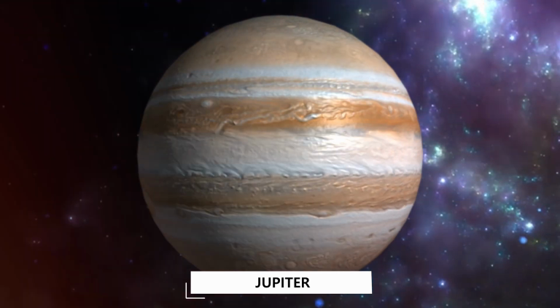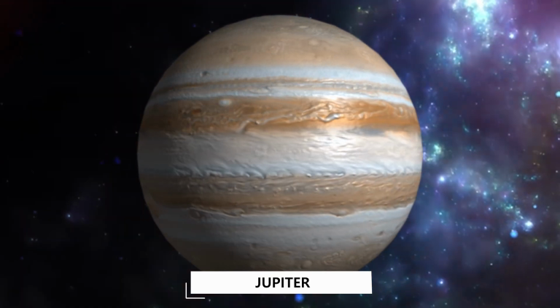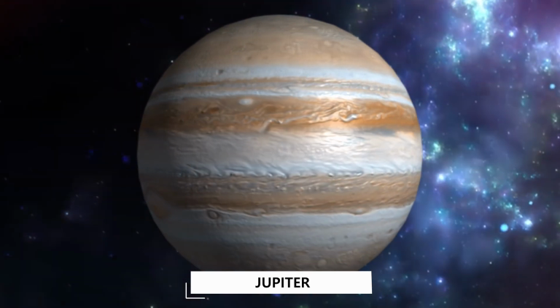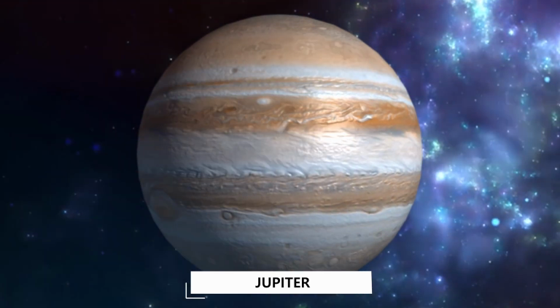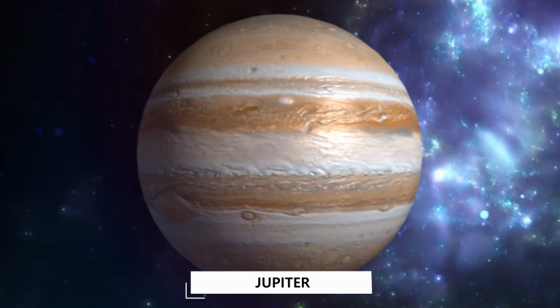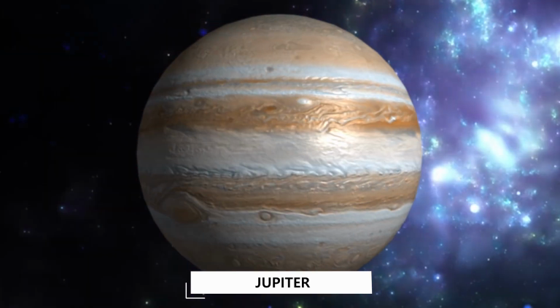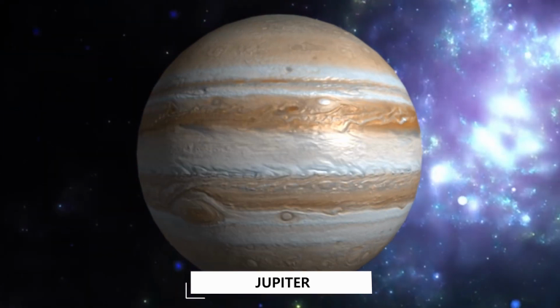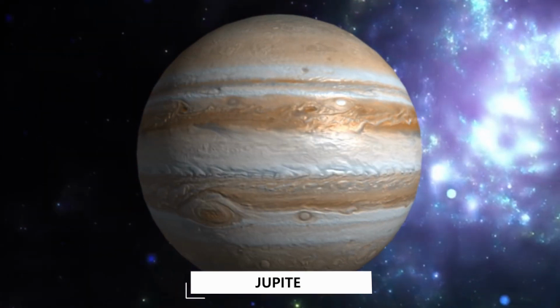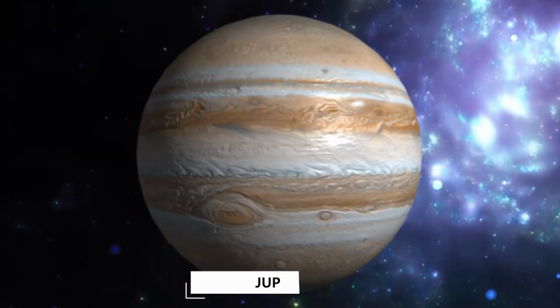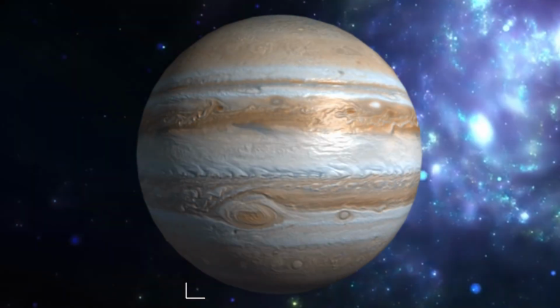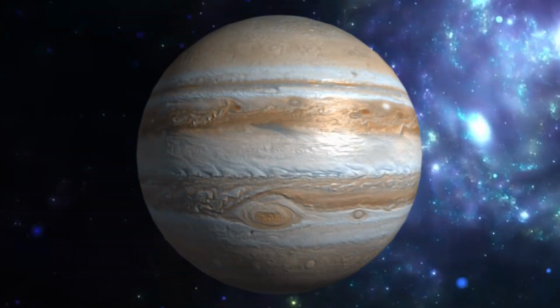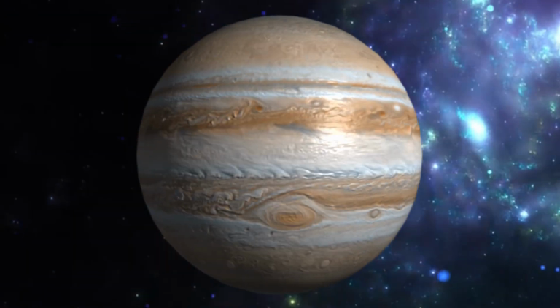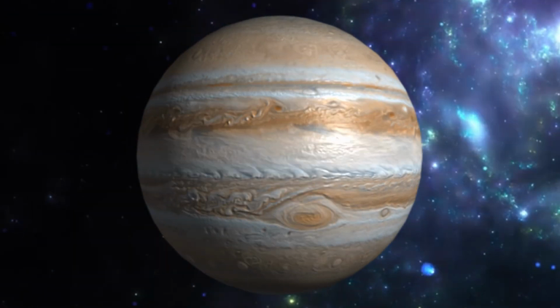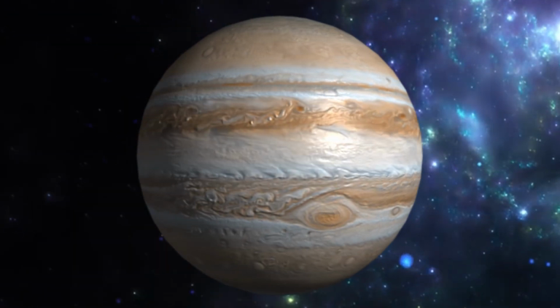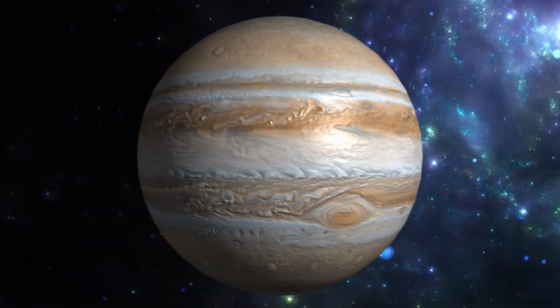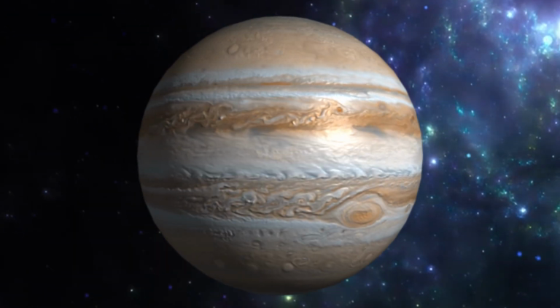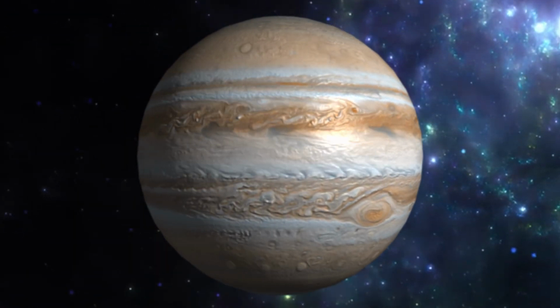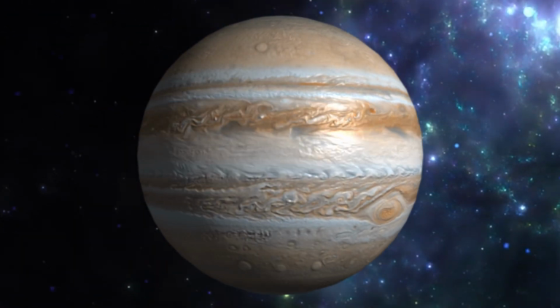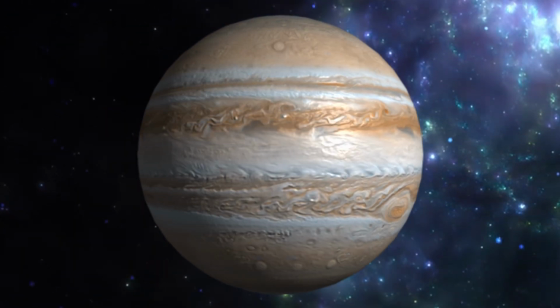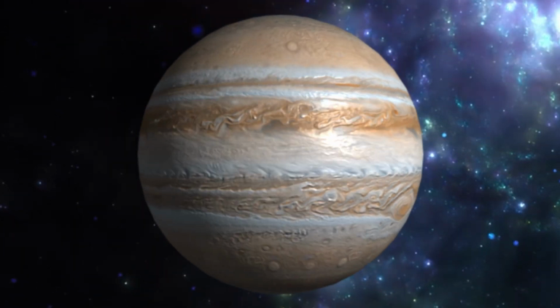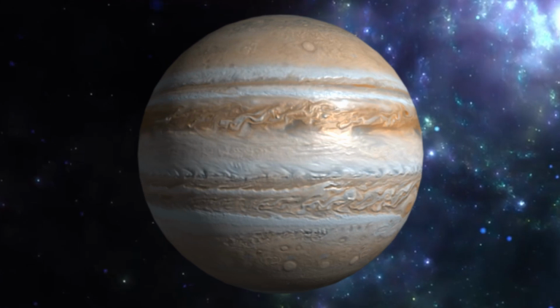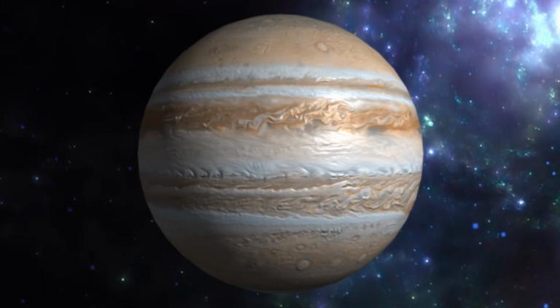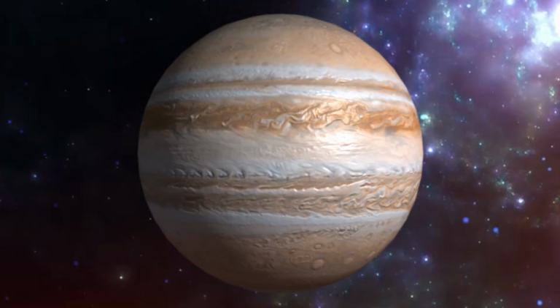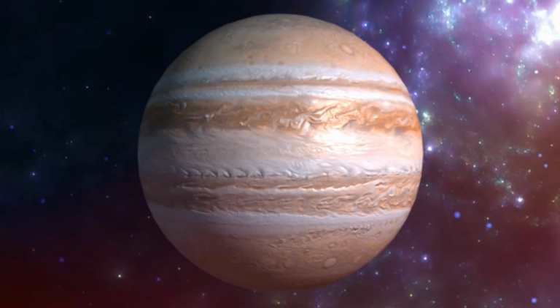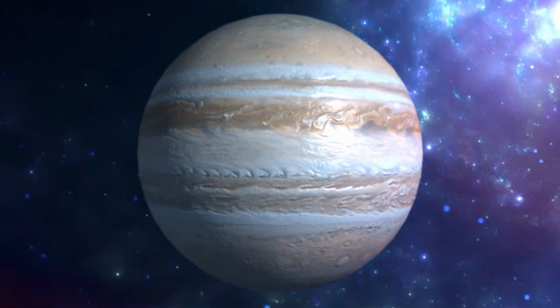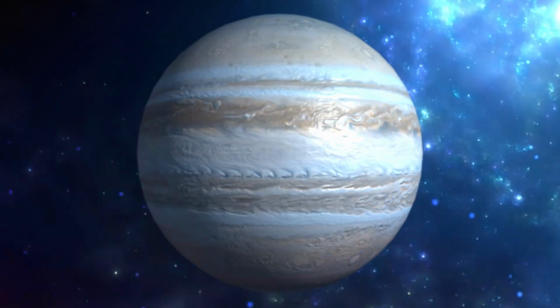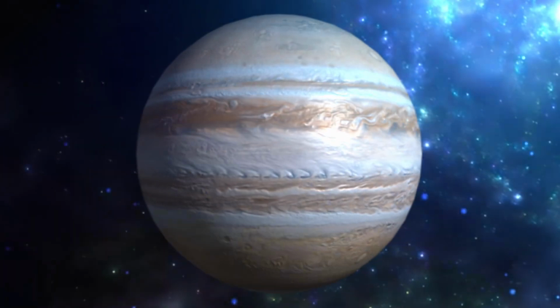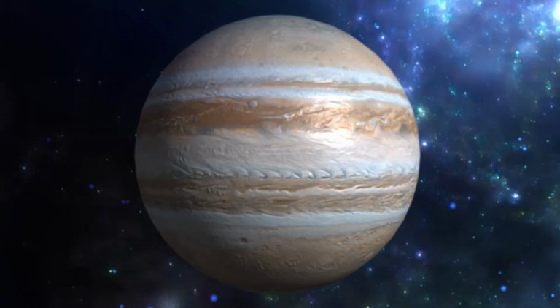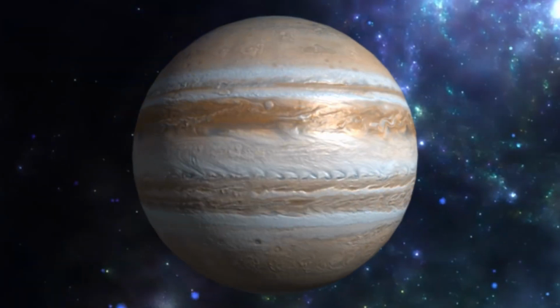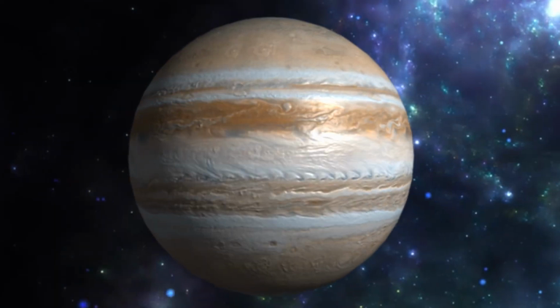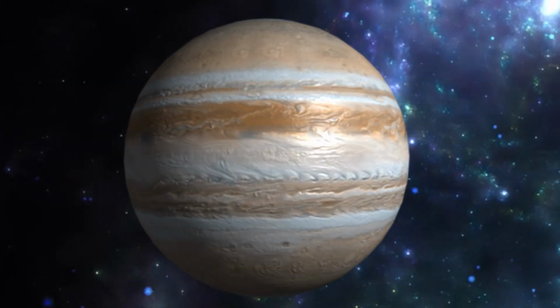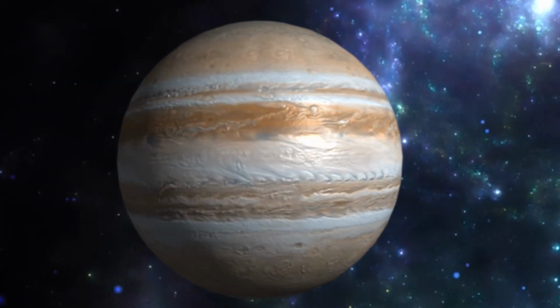Jupiter! Jupiter is the fifth planet from the sun and is the biggest planet in our solar system.